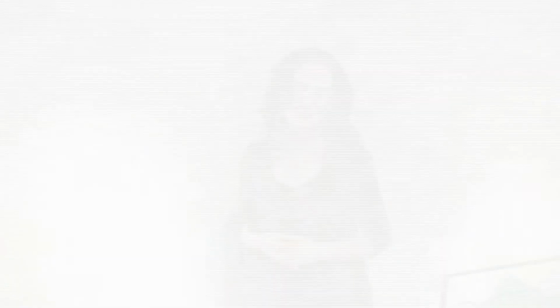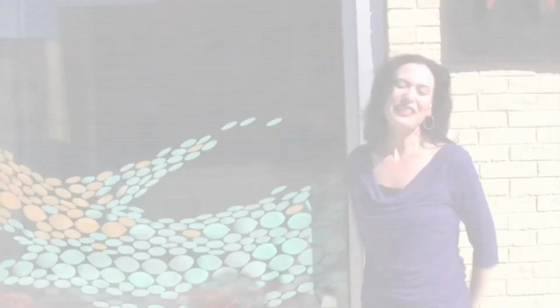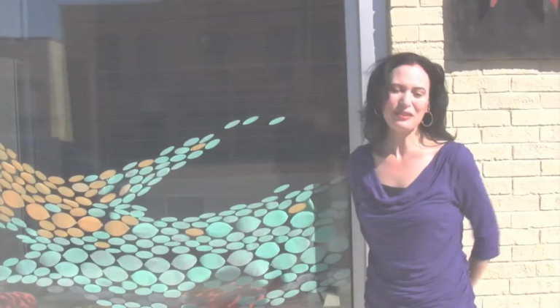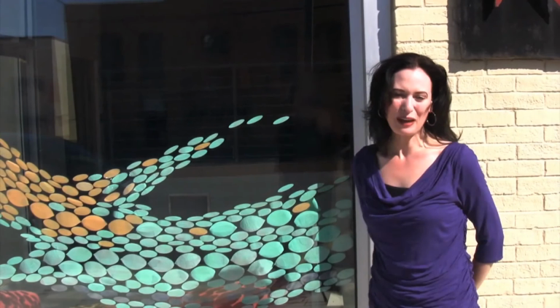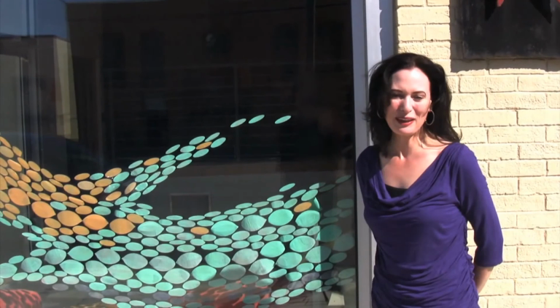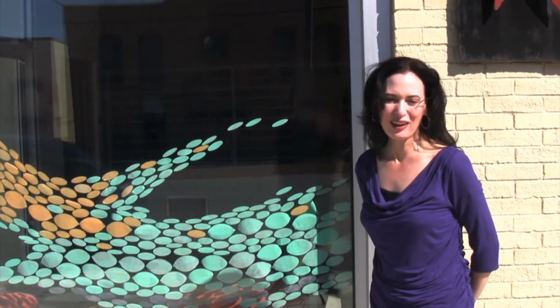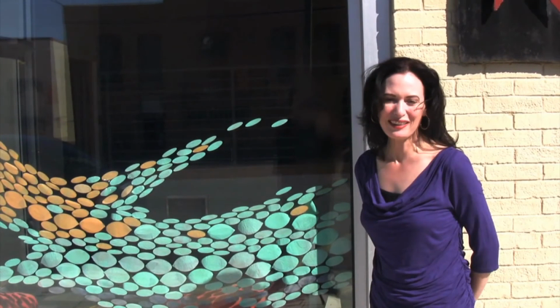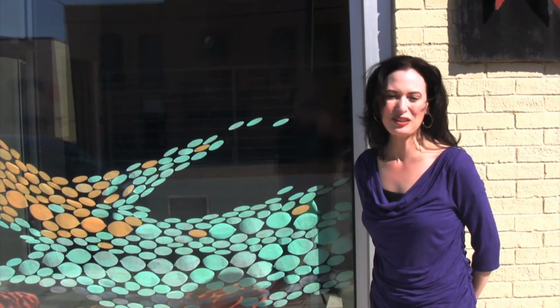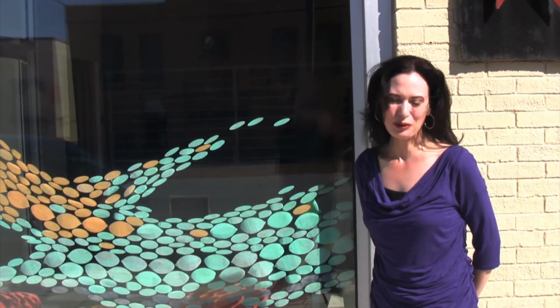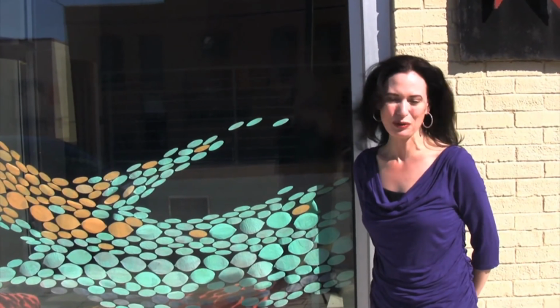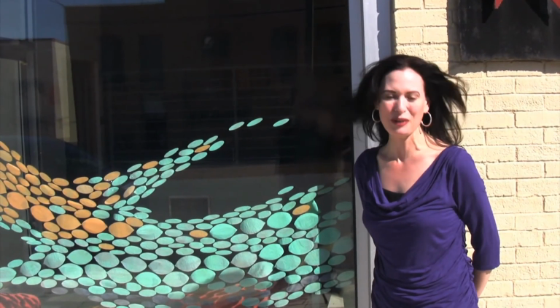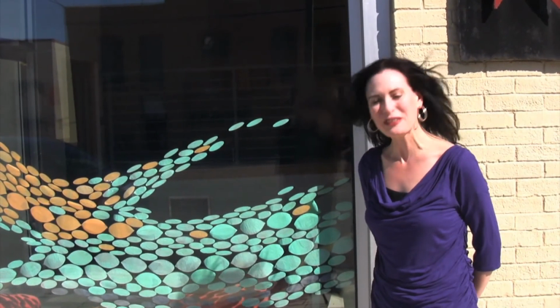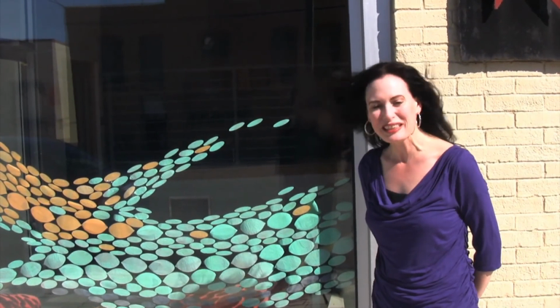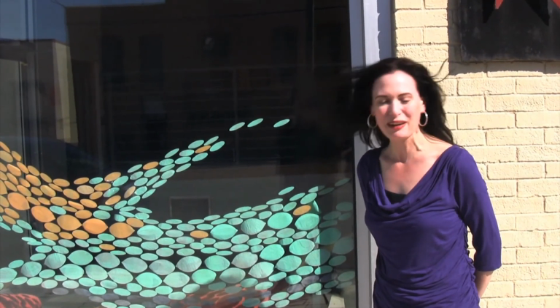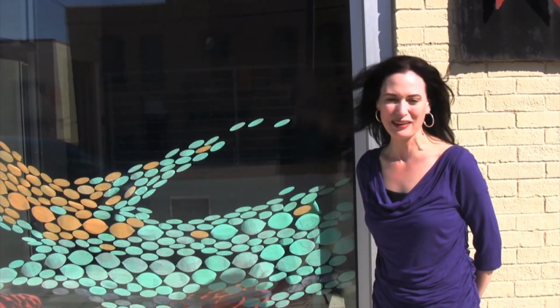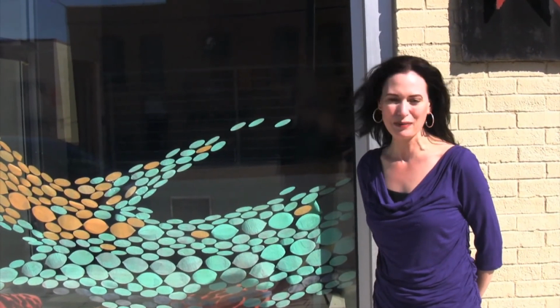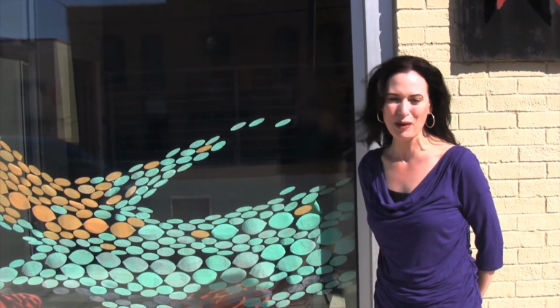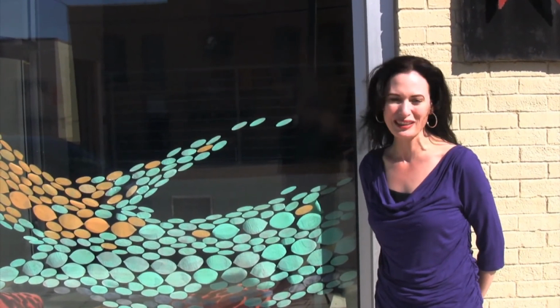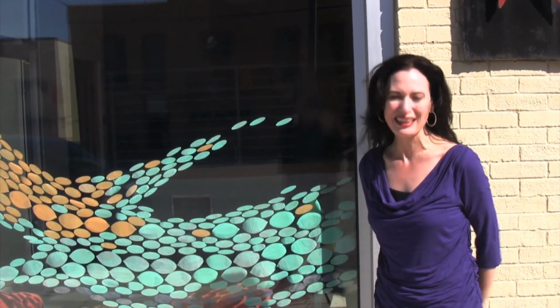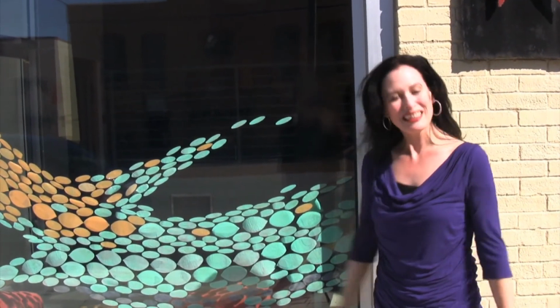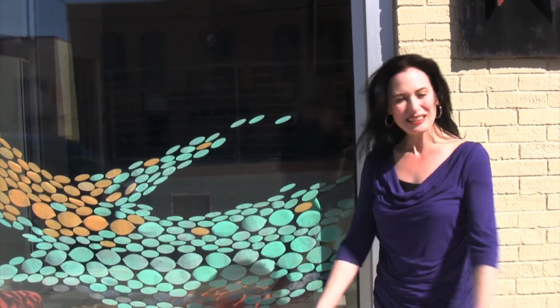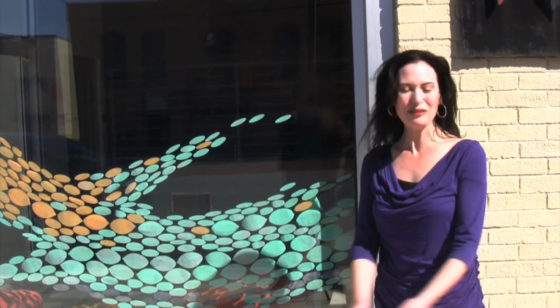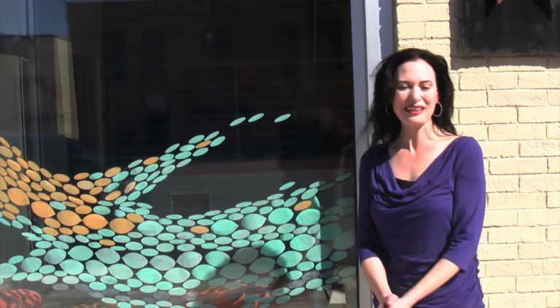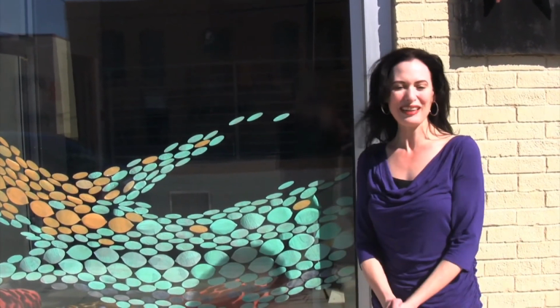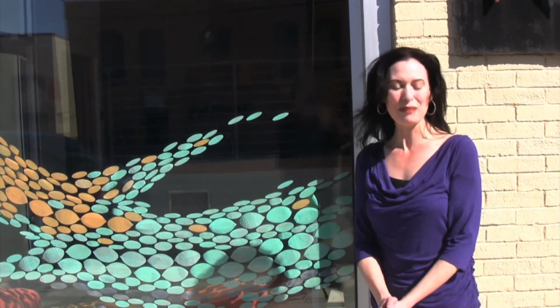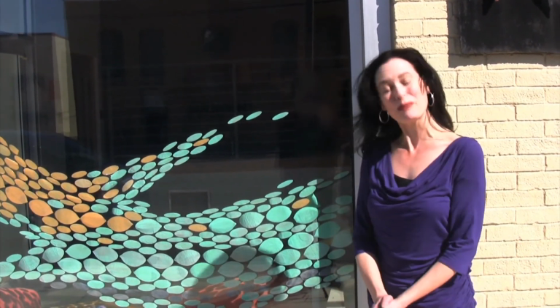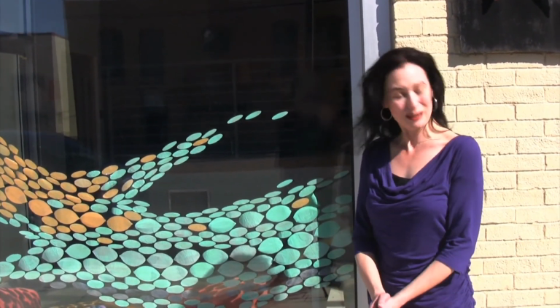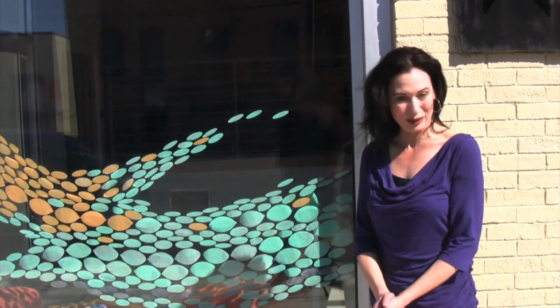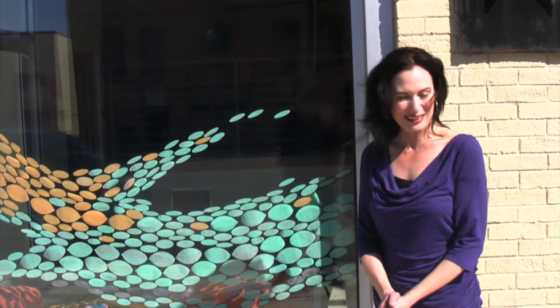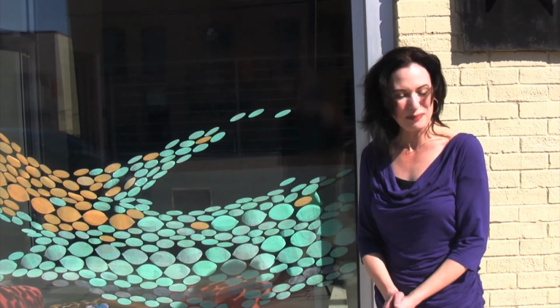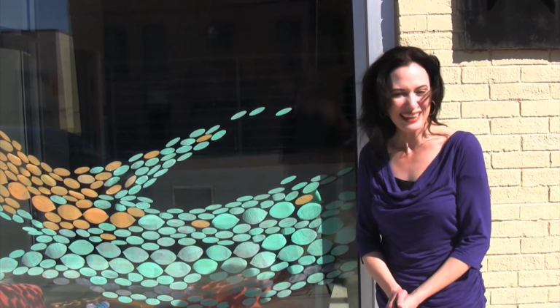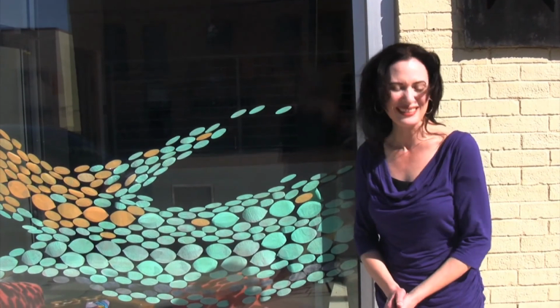Thanks for coming along on this short tour of Fatigue at Redline Milwaukee. See you next time when we look at something else.